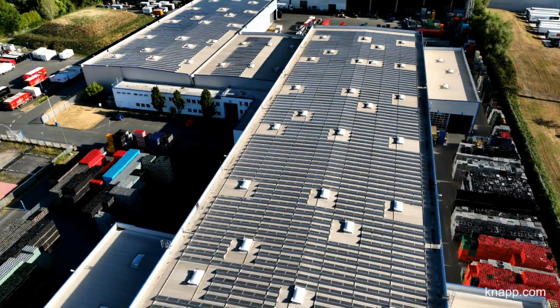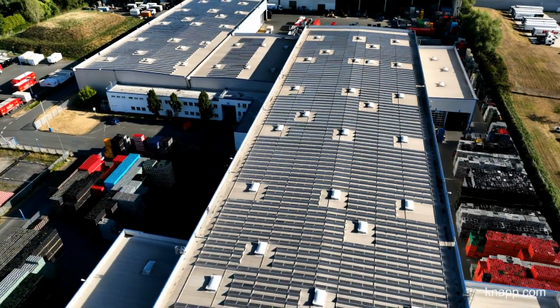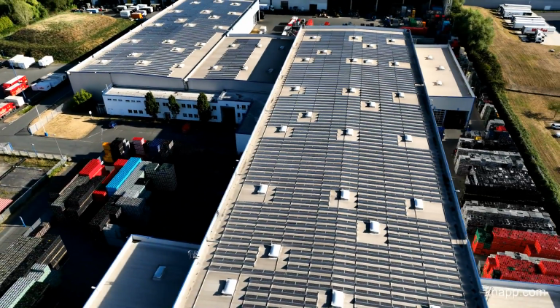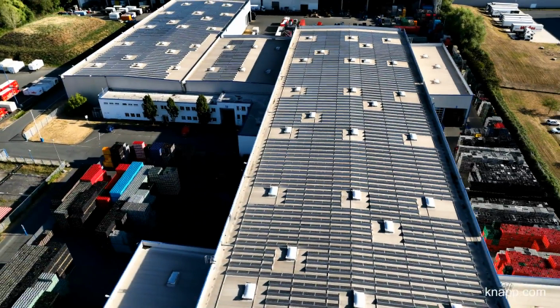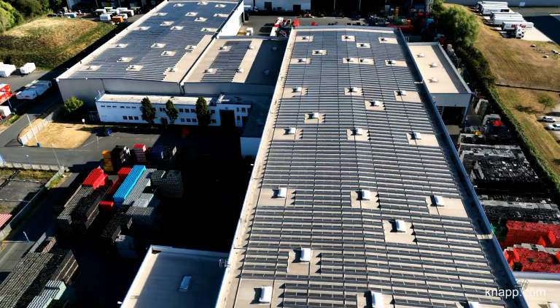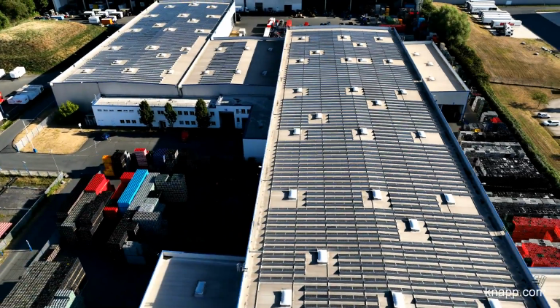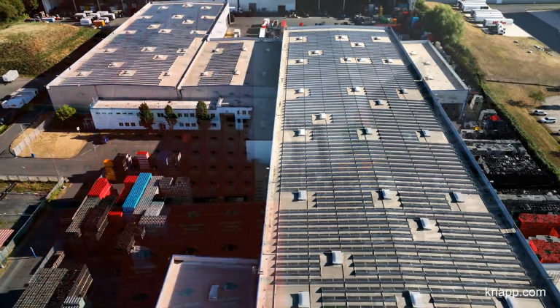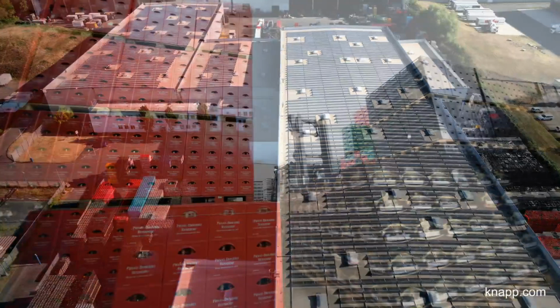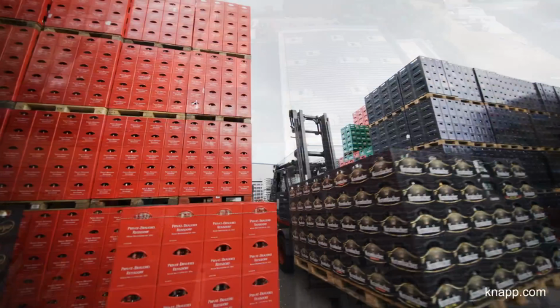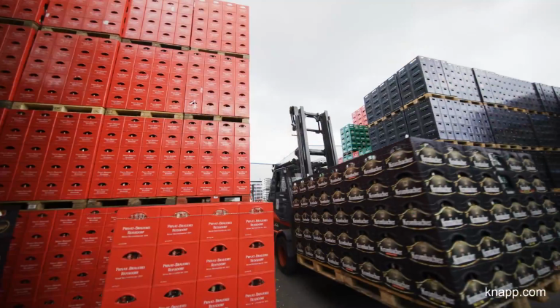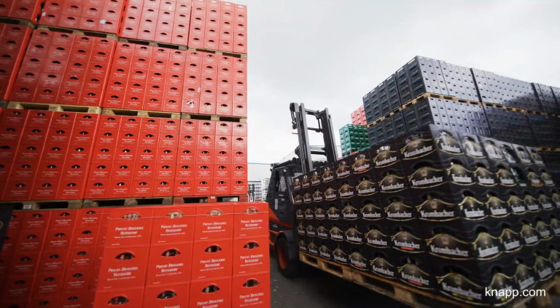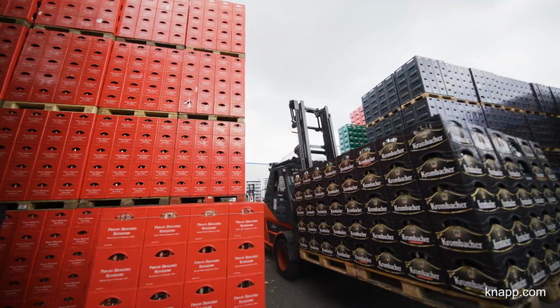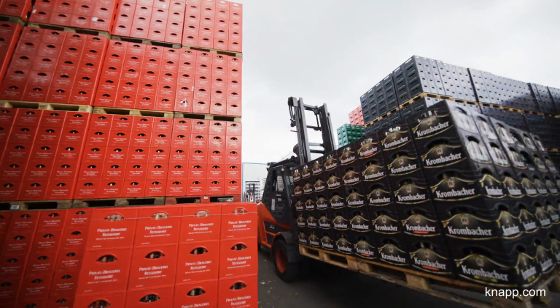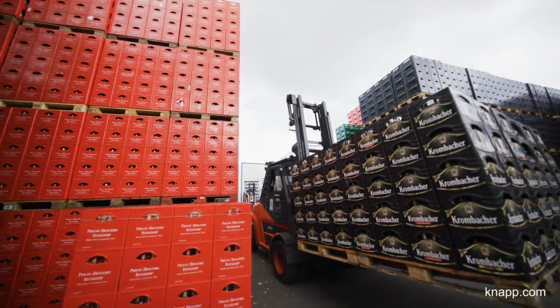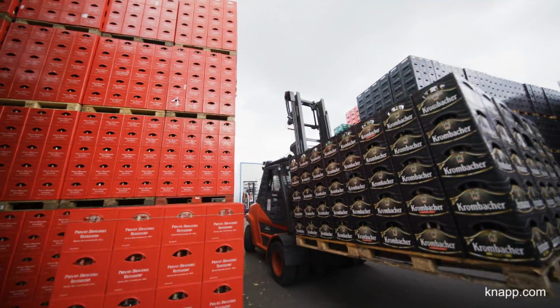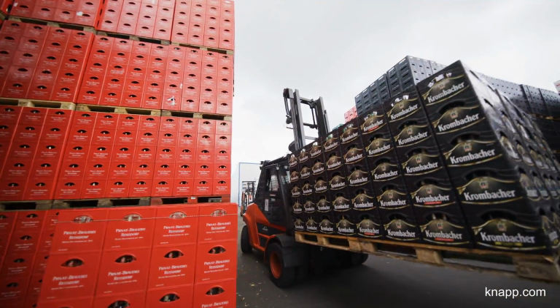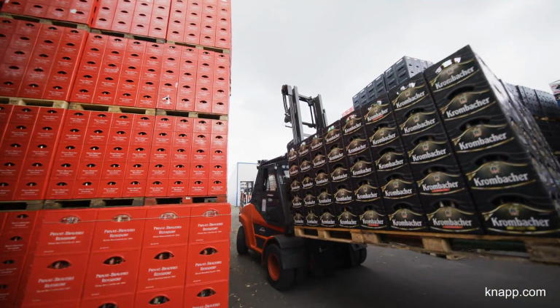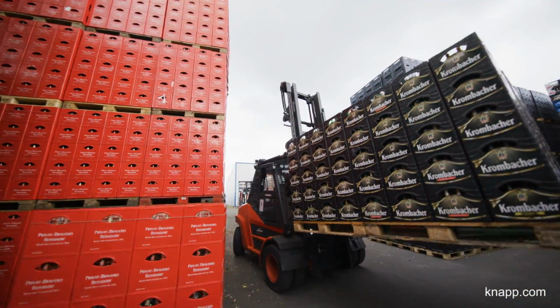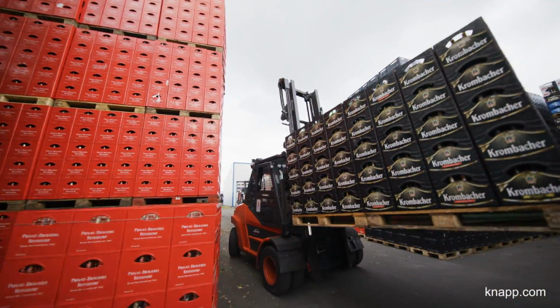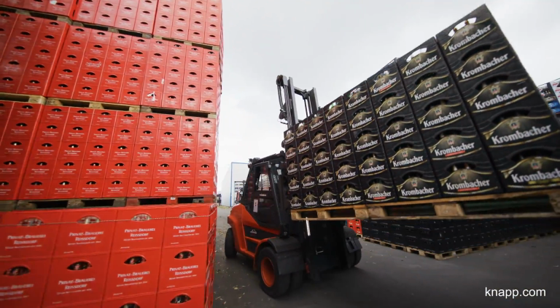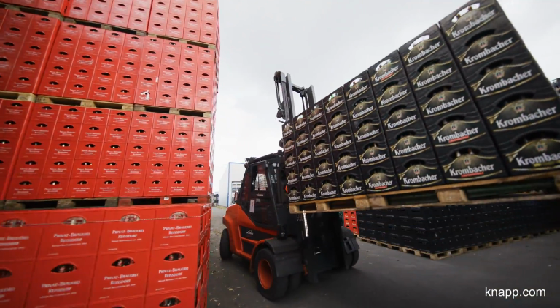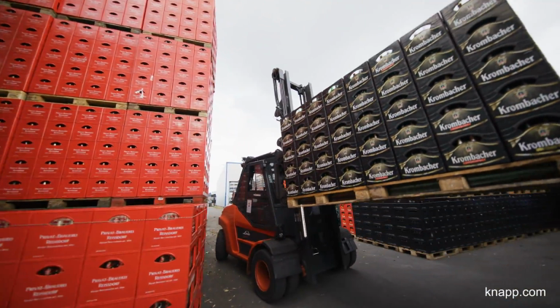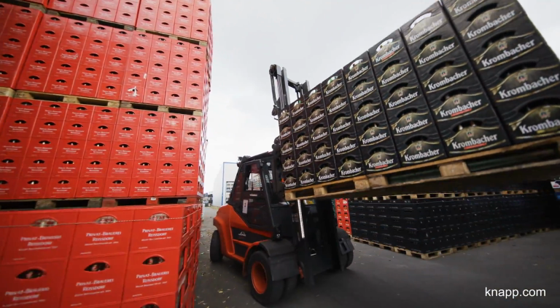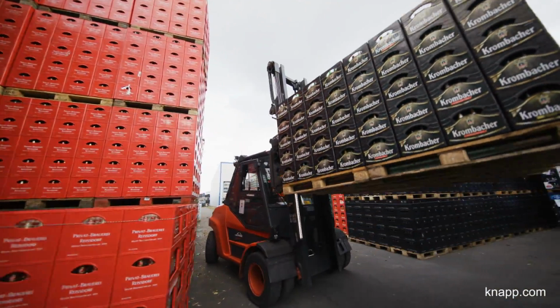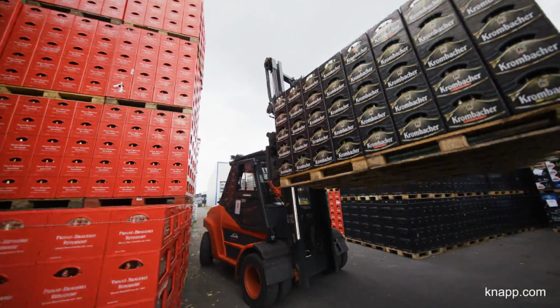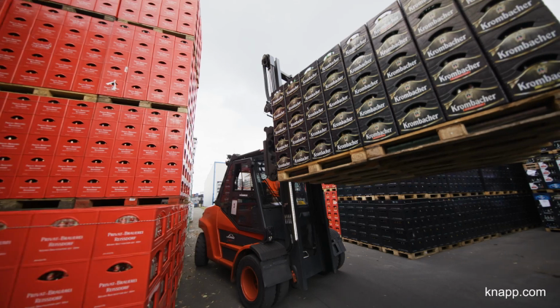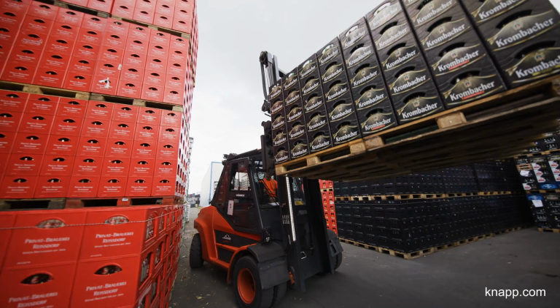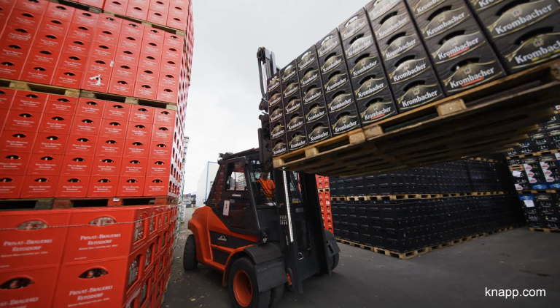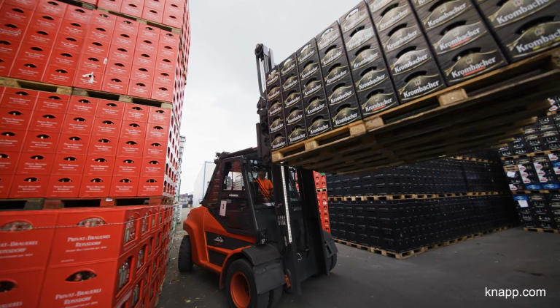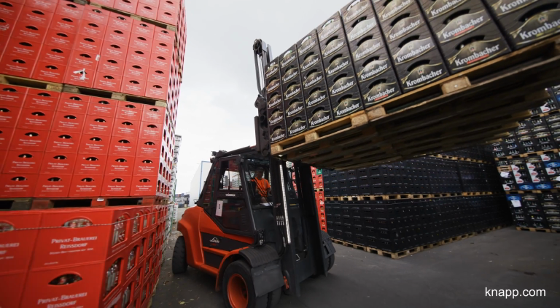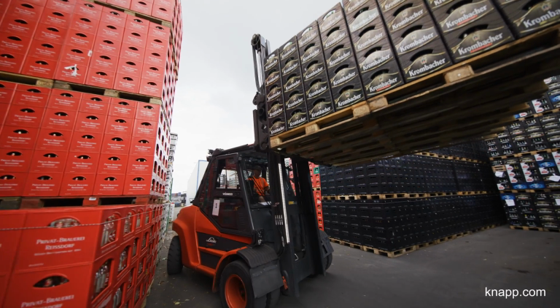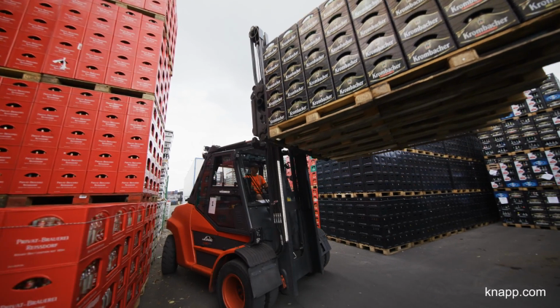We also receive empties from food retailers, allowing us to connect brewers with all streams of empties.